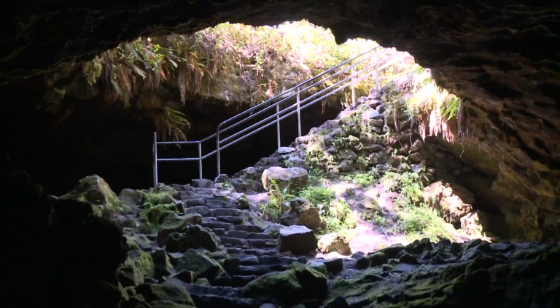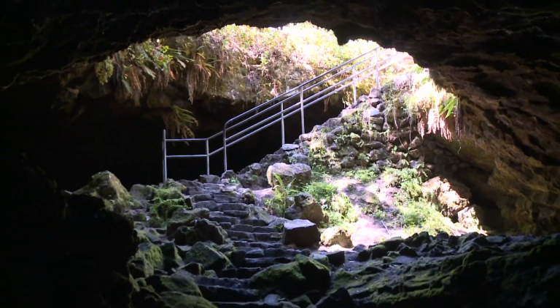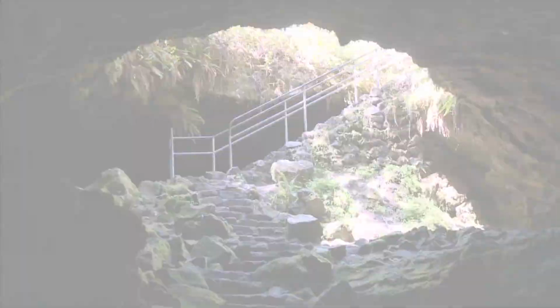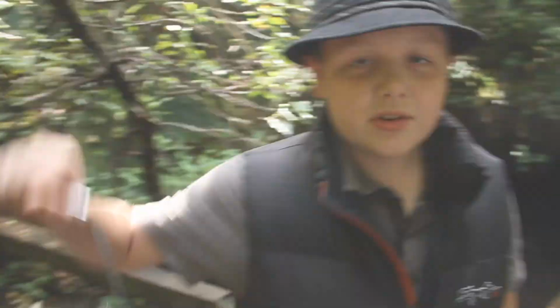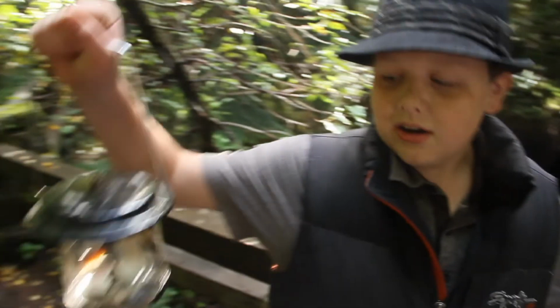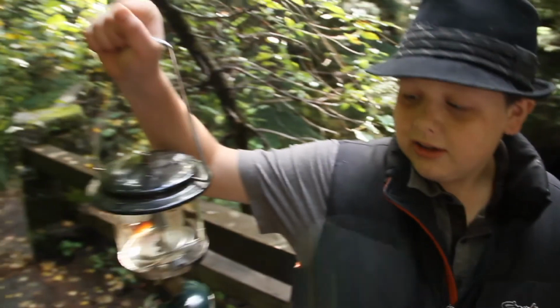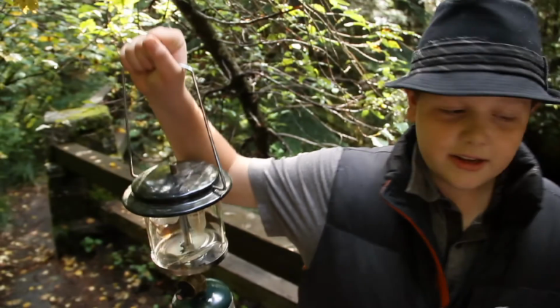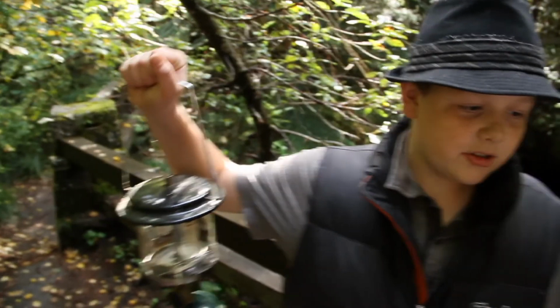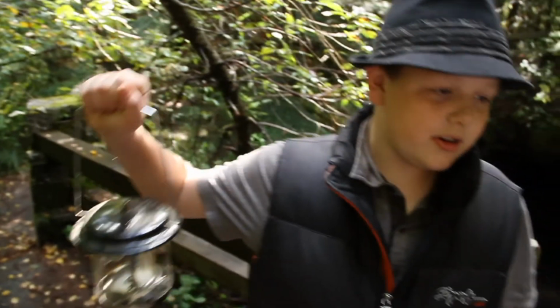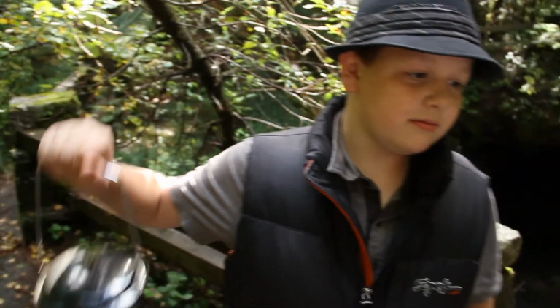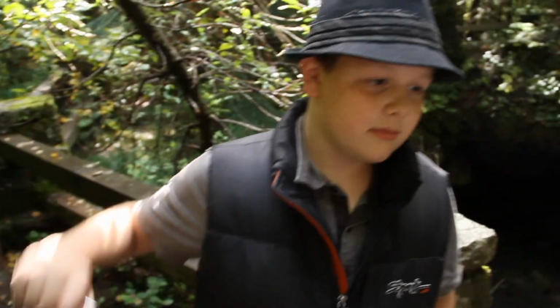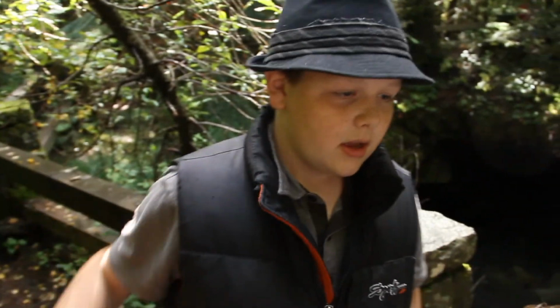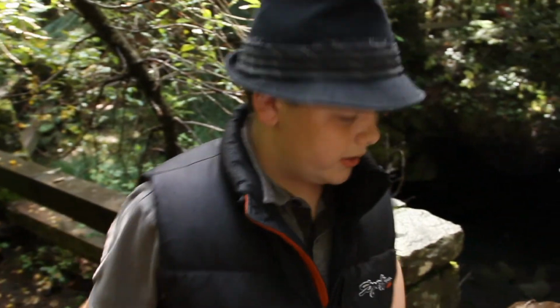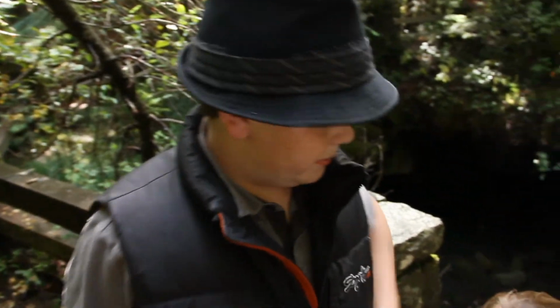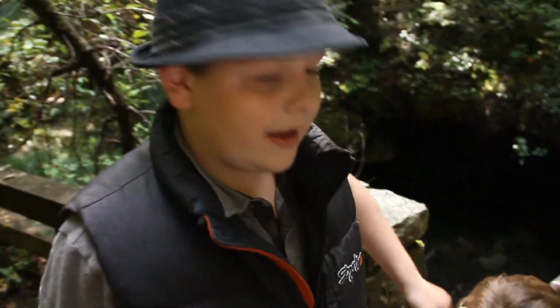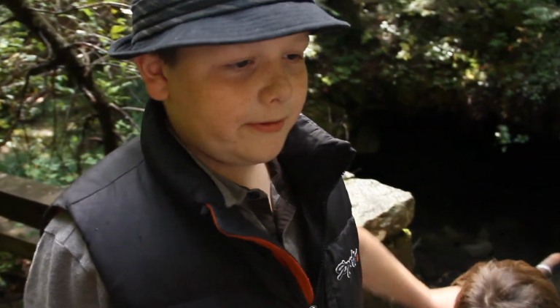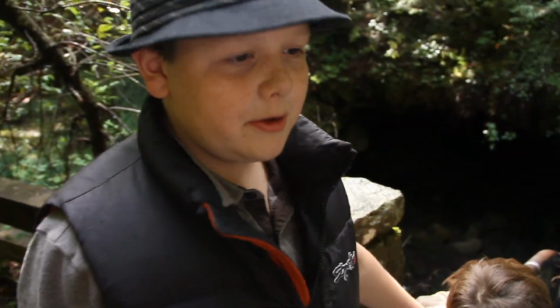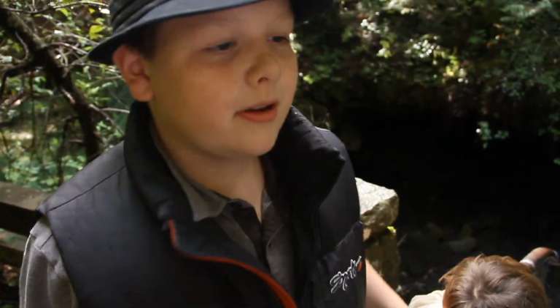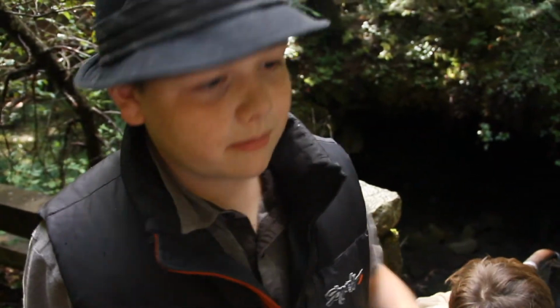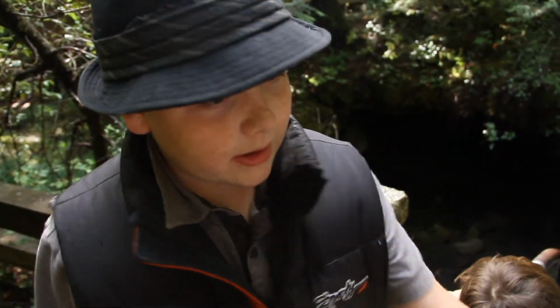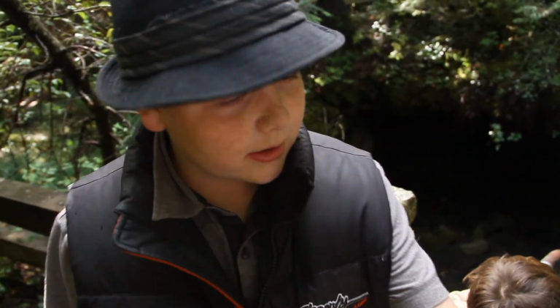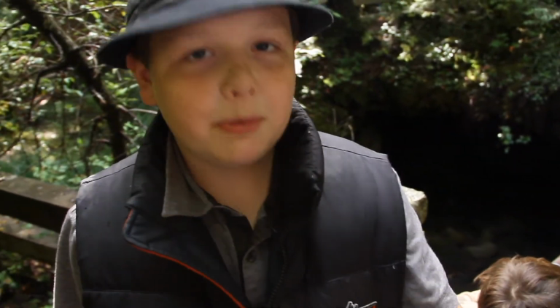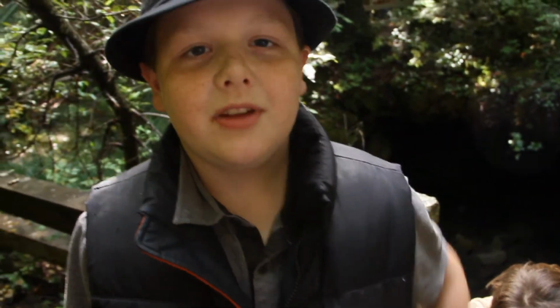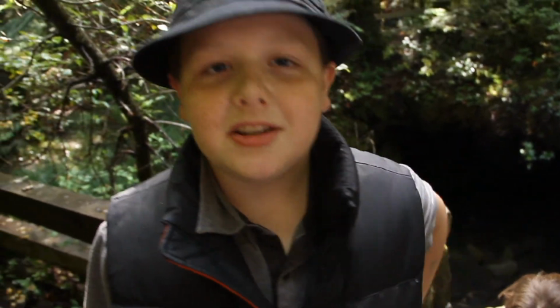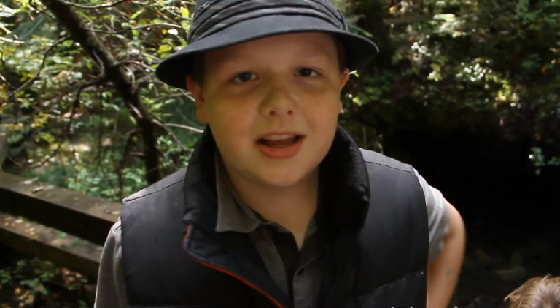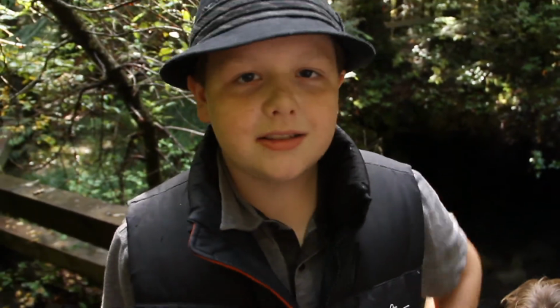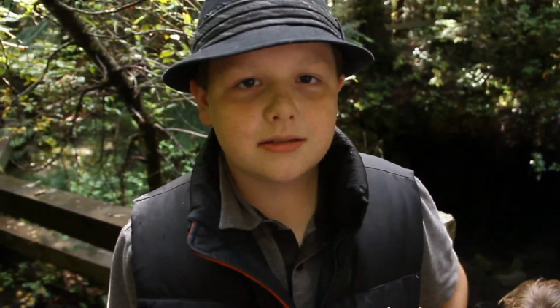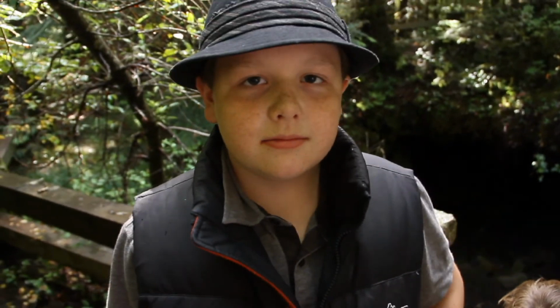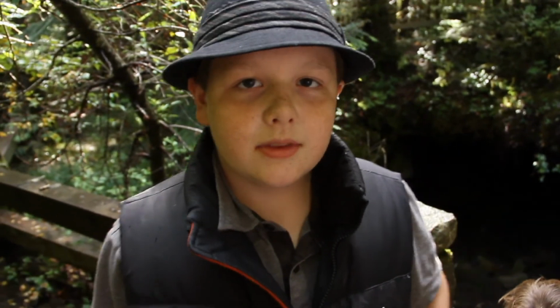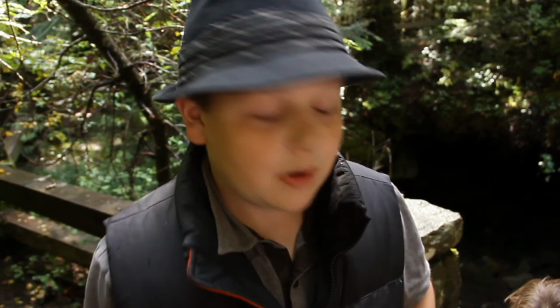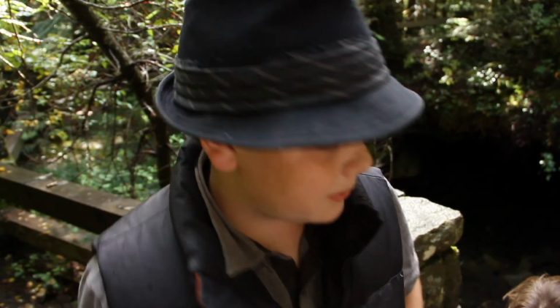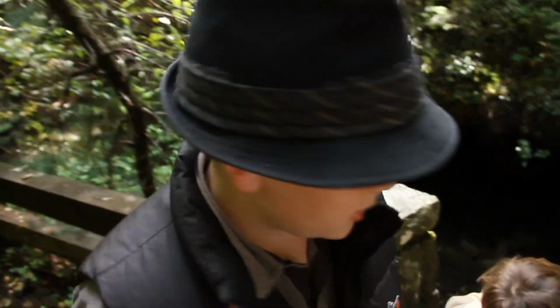We've got our lantern, the bat food, and a couple flashlights. Well, let's go.